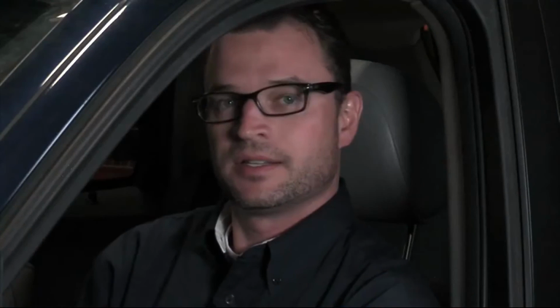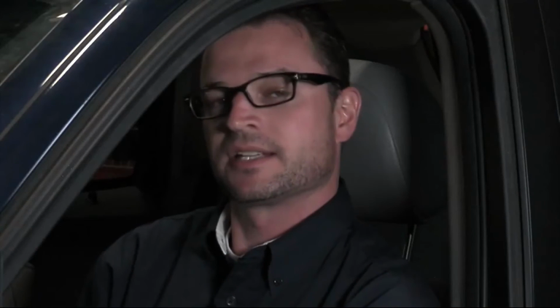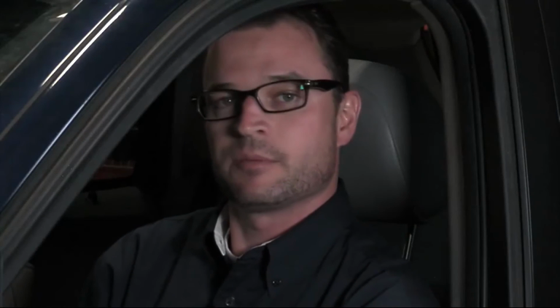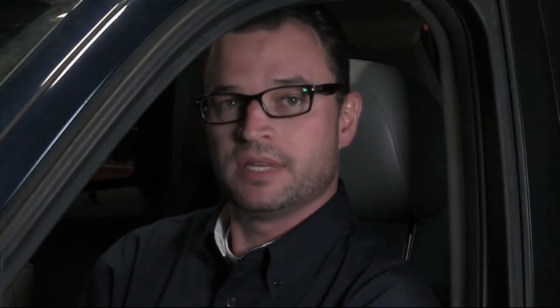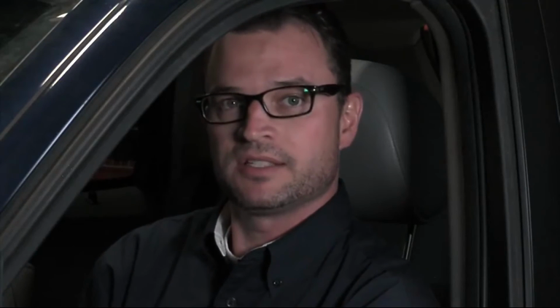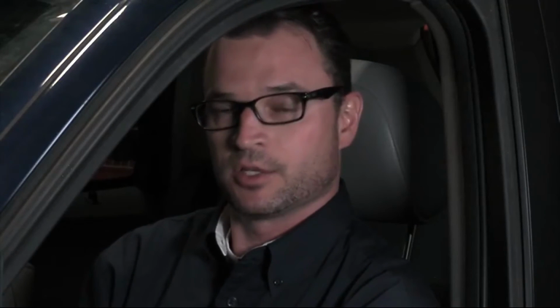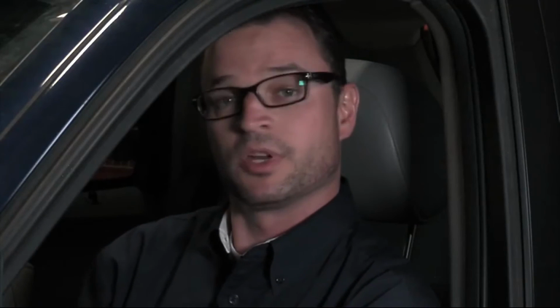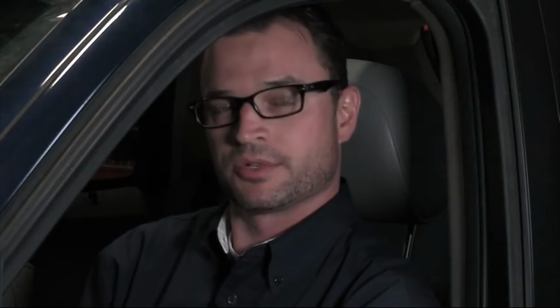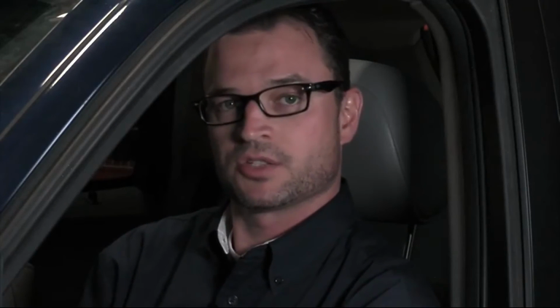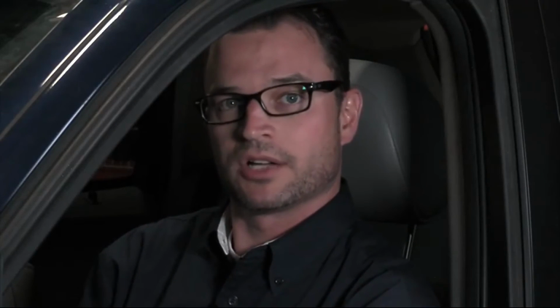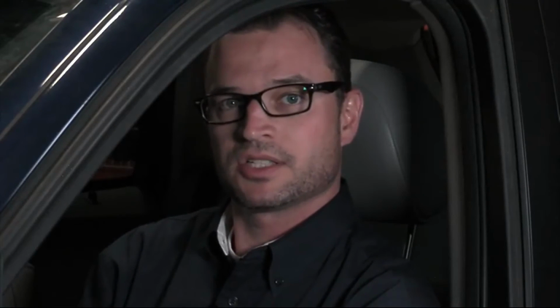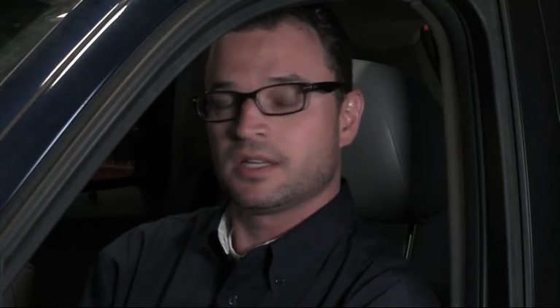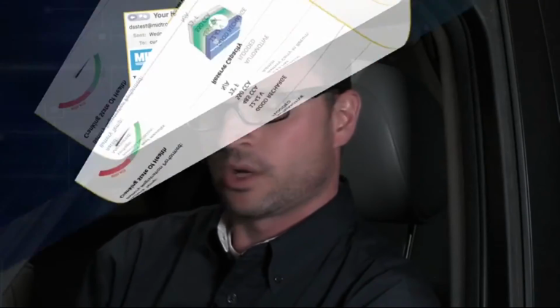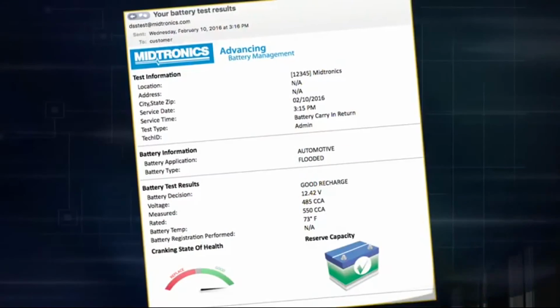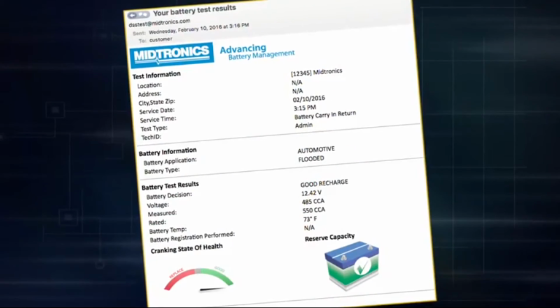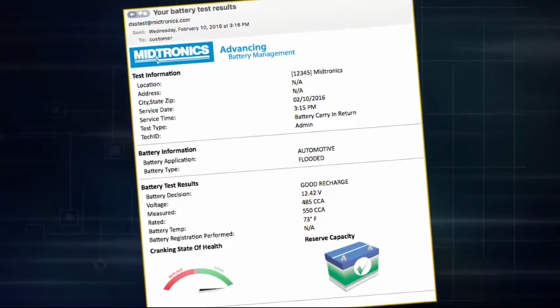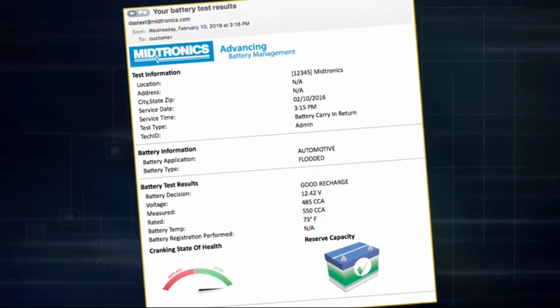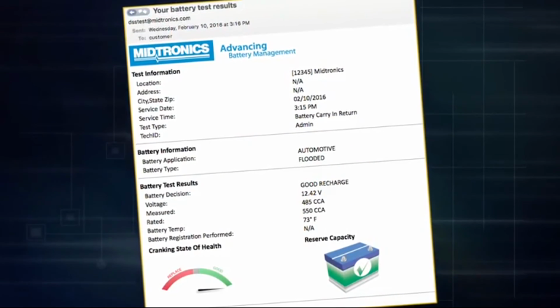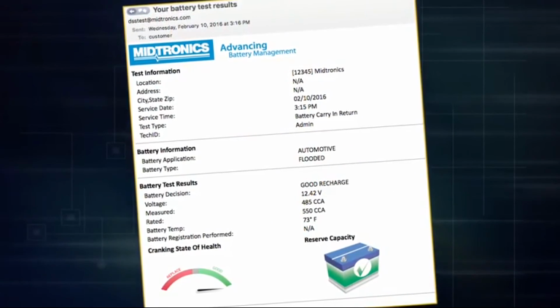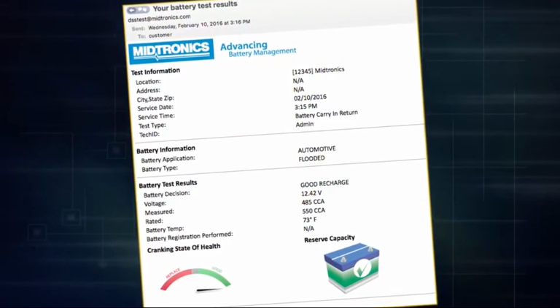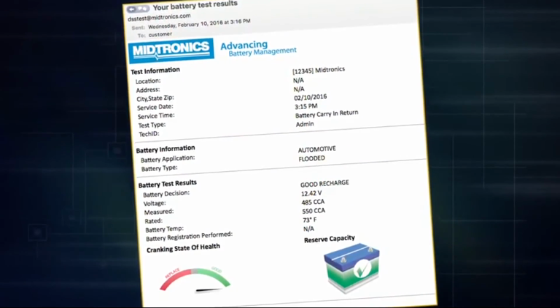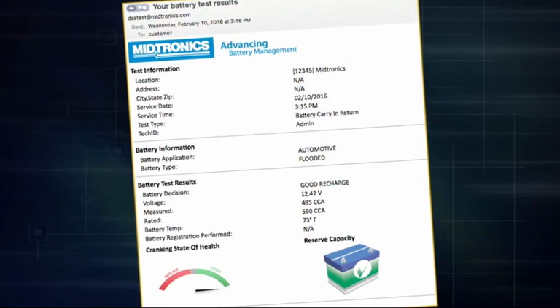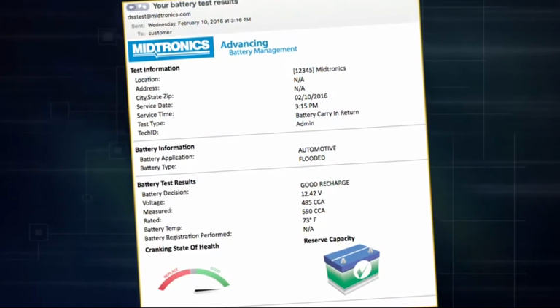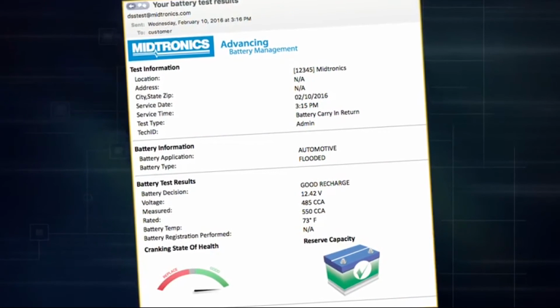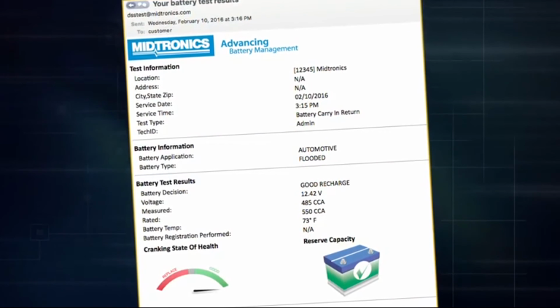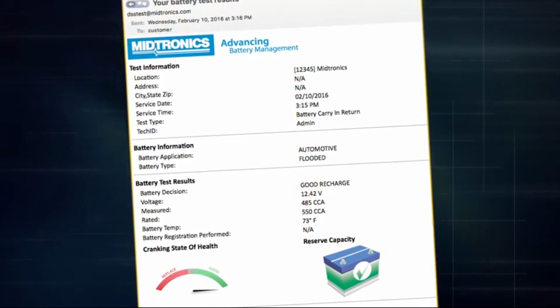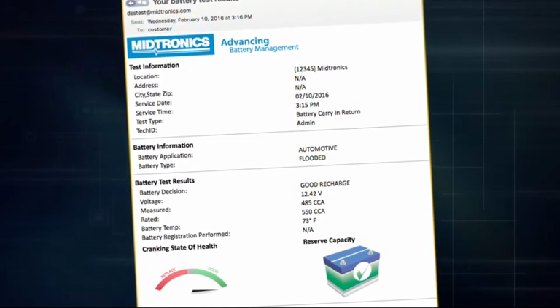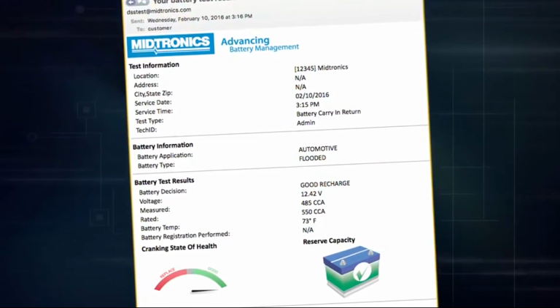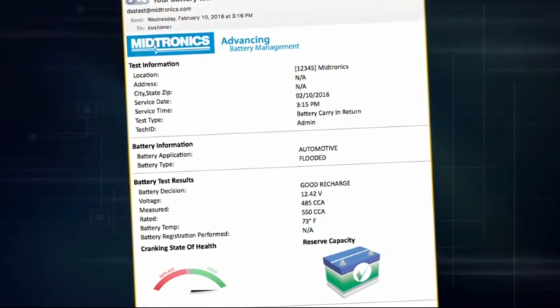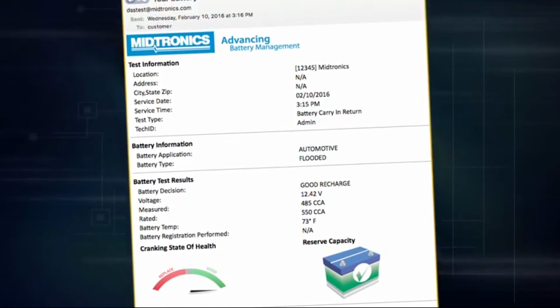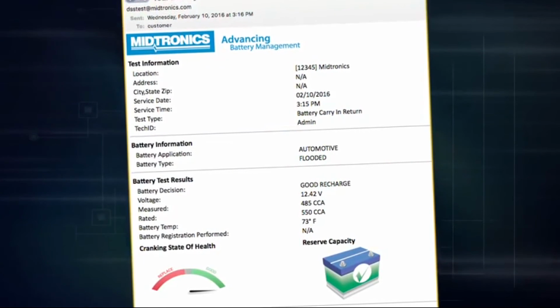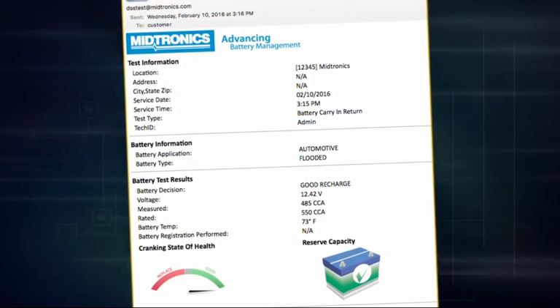The next step would be to either print the results wirelessly or email them to yourself or to the customer. At this point, the test is done.